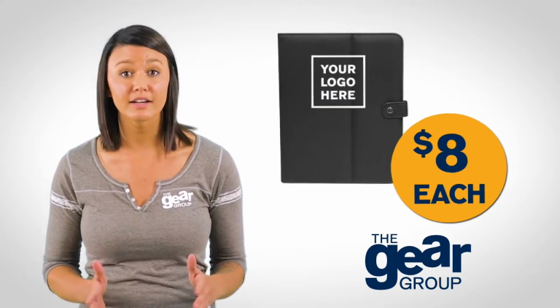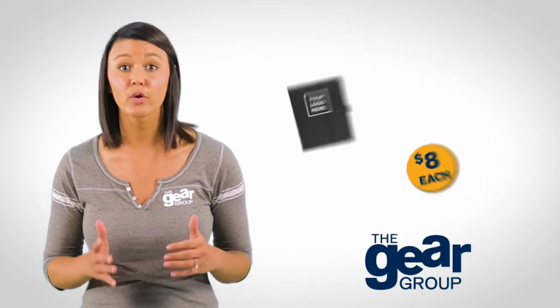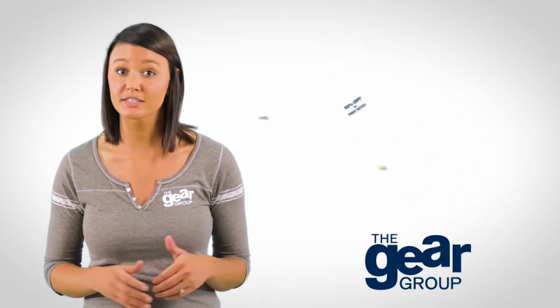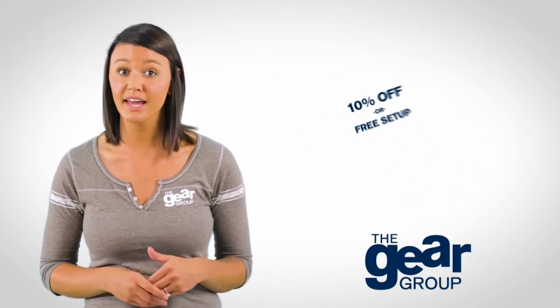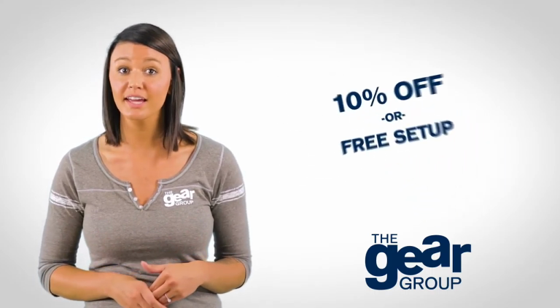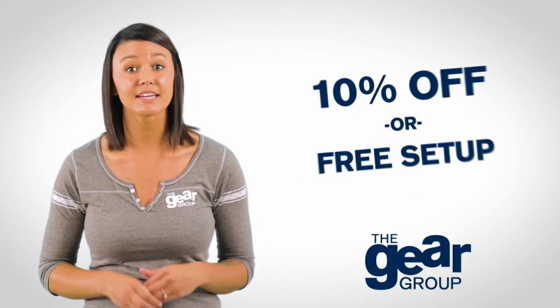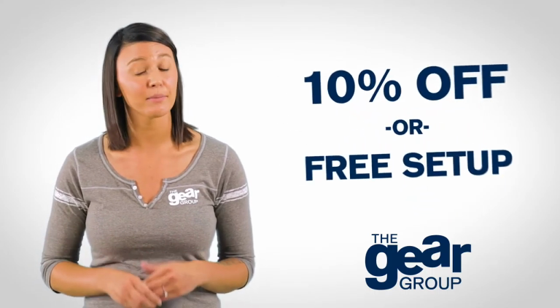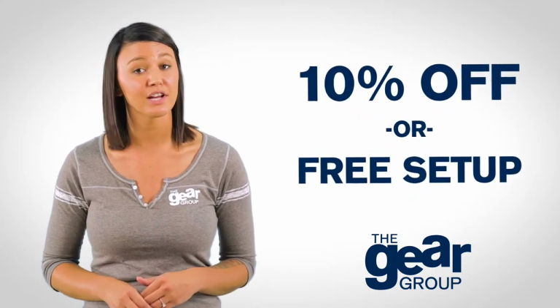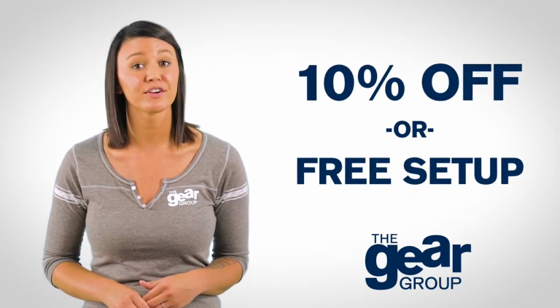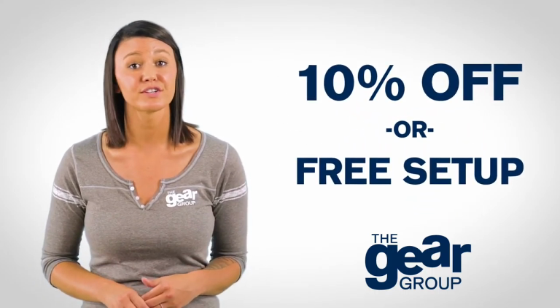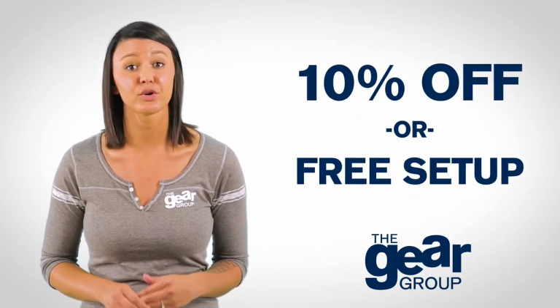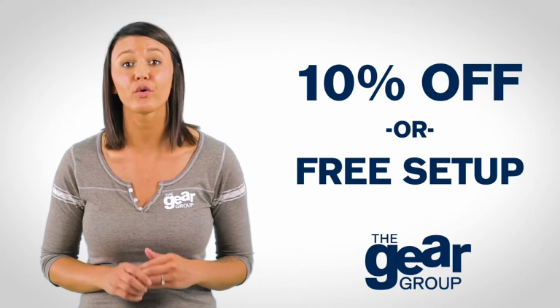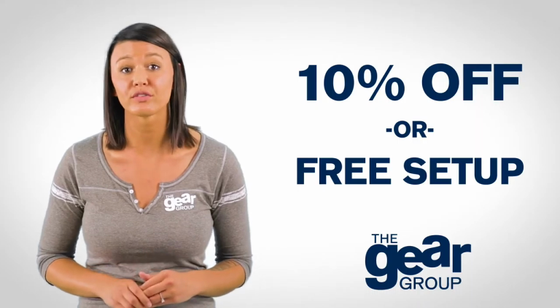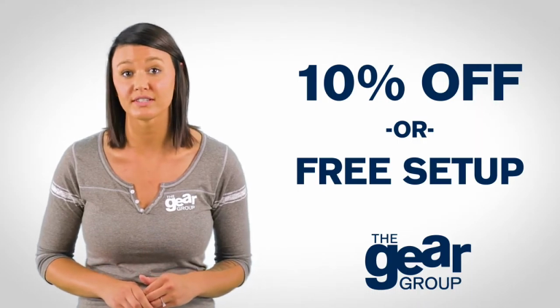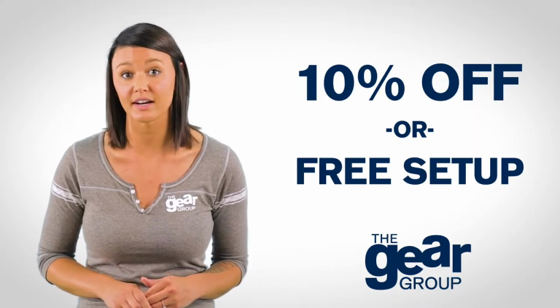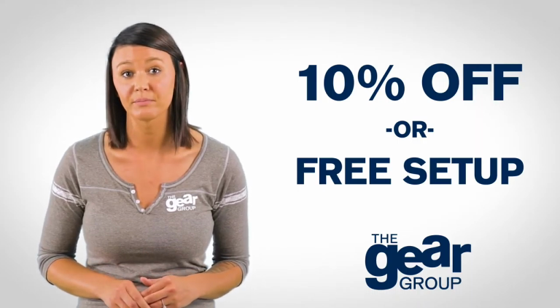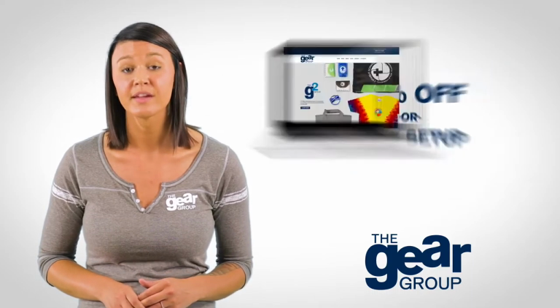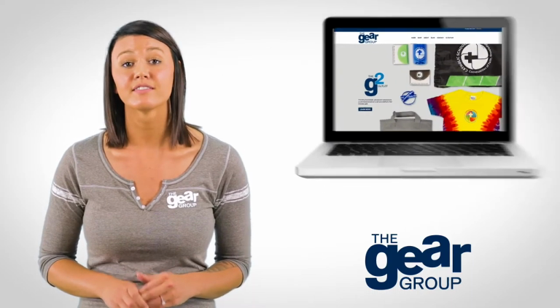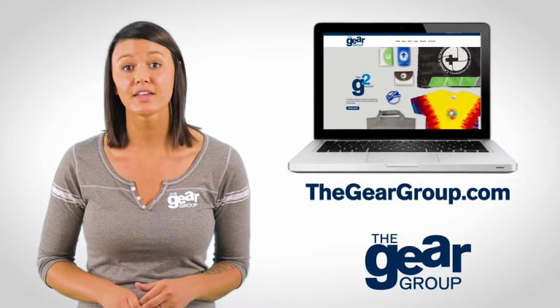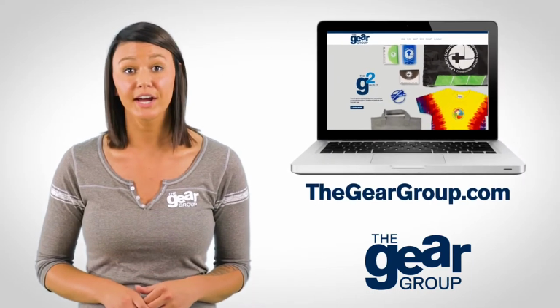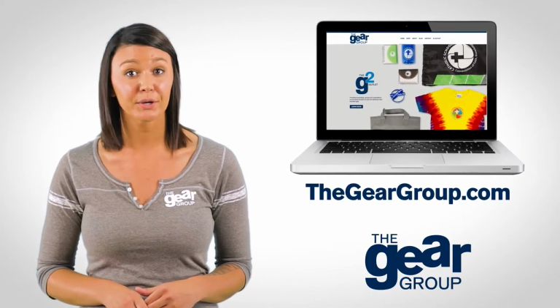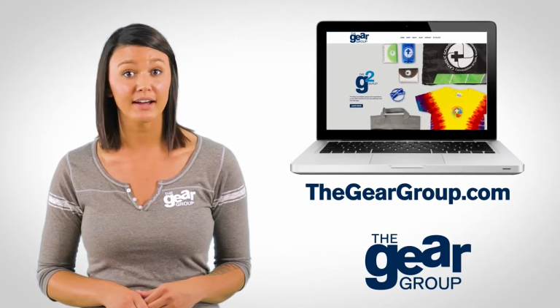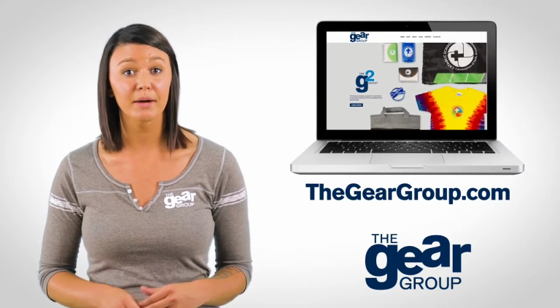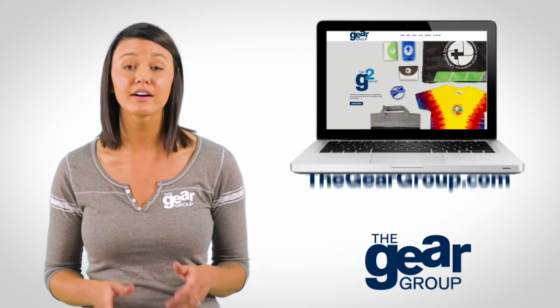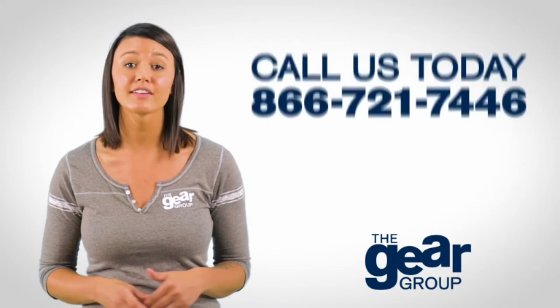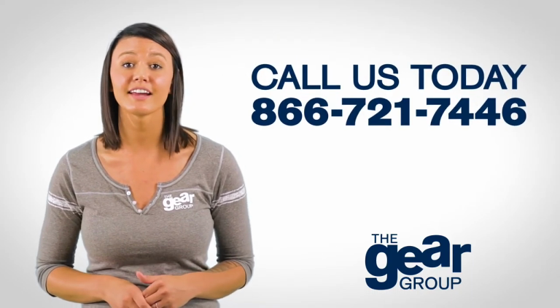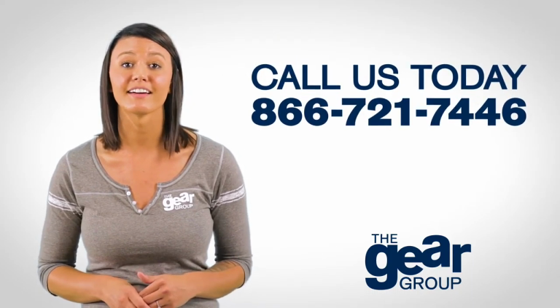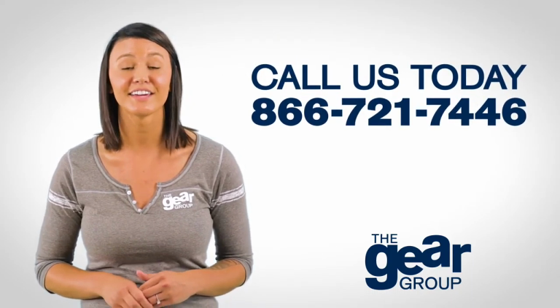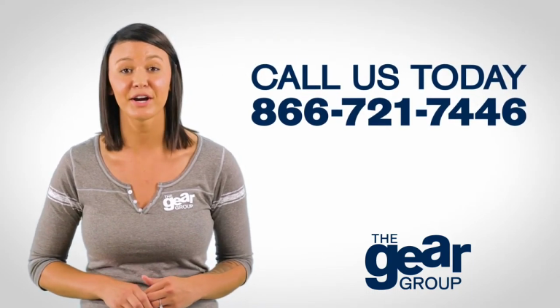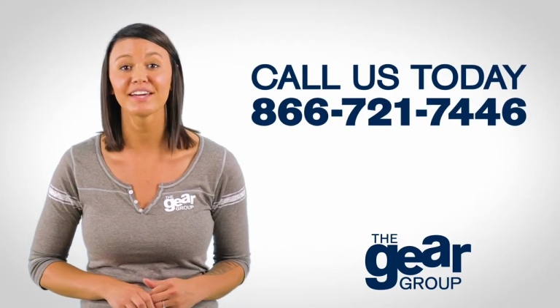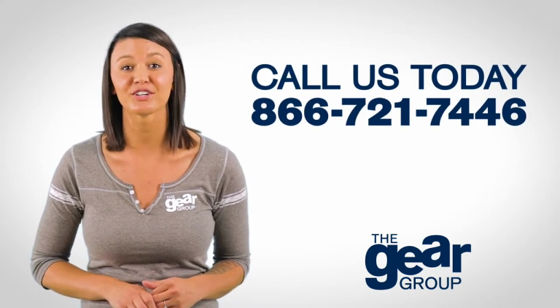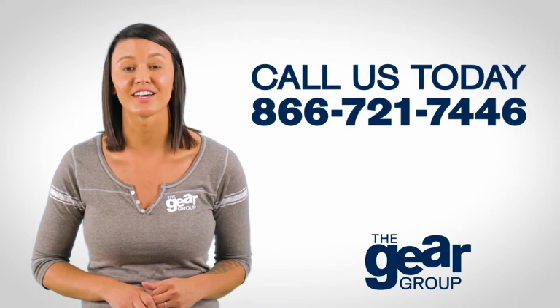Order today and get 10% off your first order or free setup. Visit TheGearGroup.com or call us today. Gear up and get noticed.